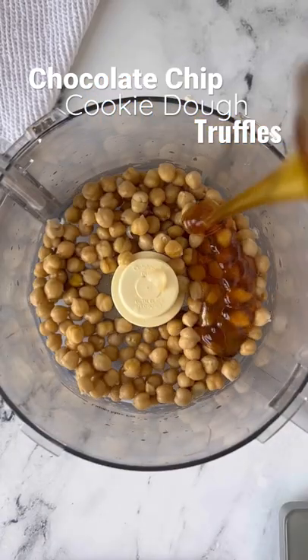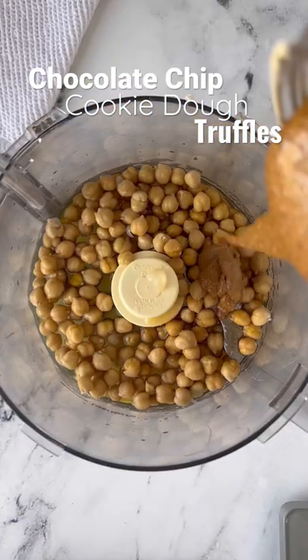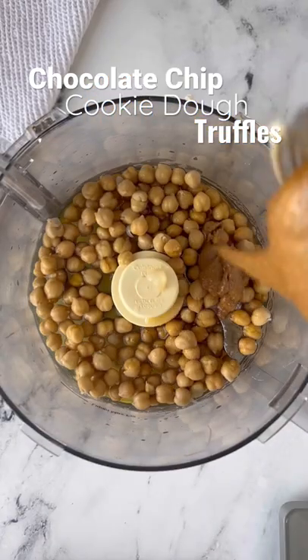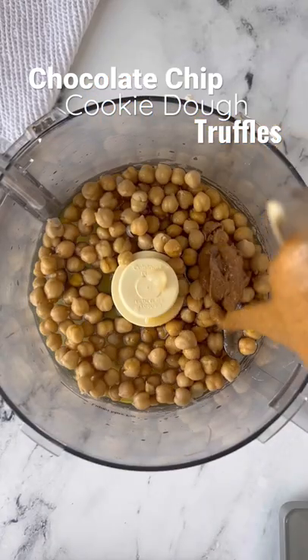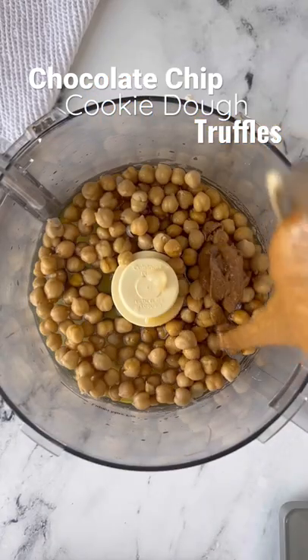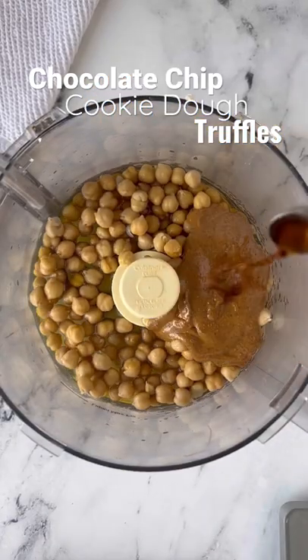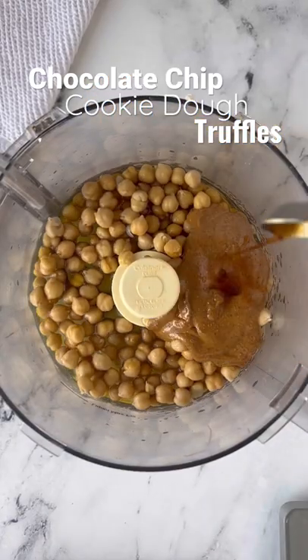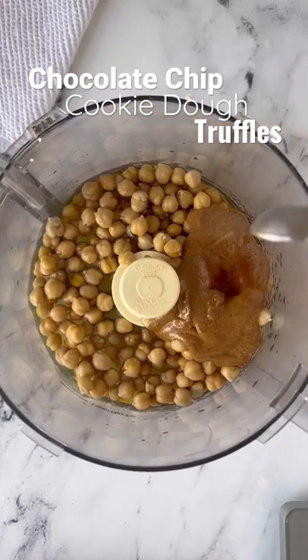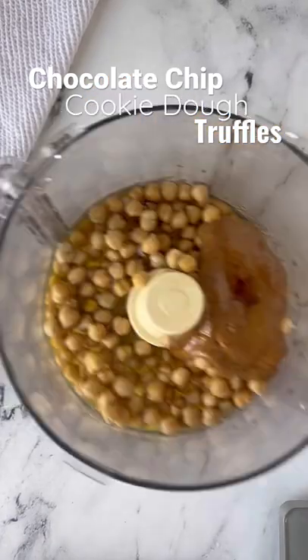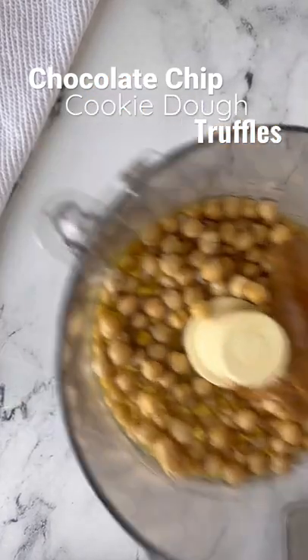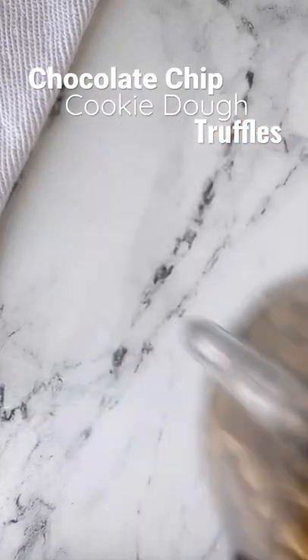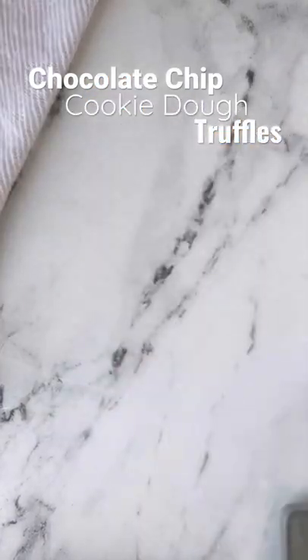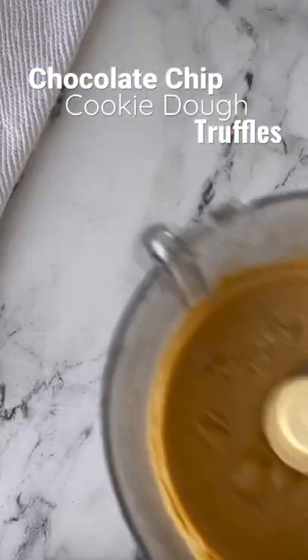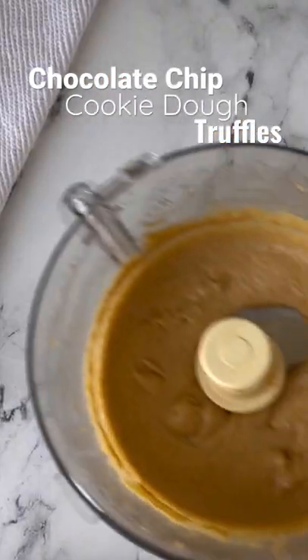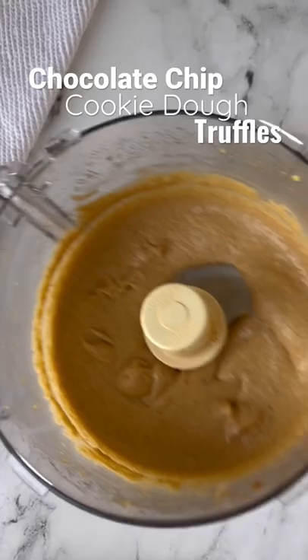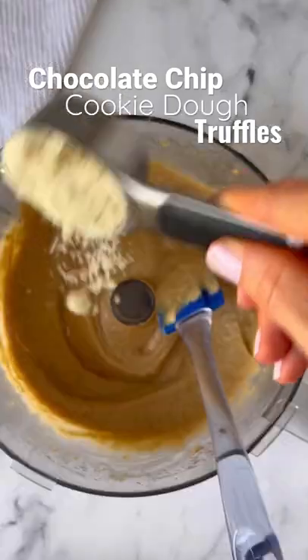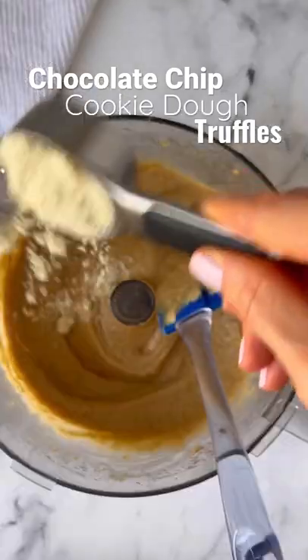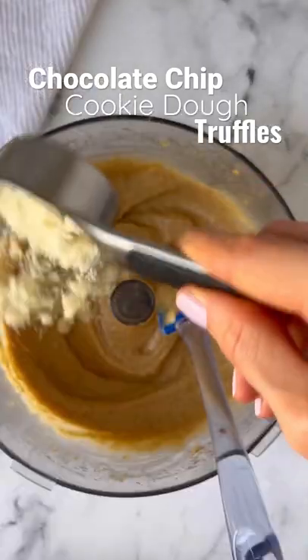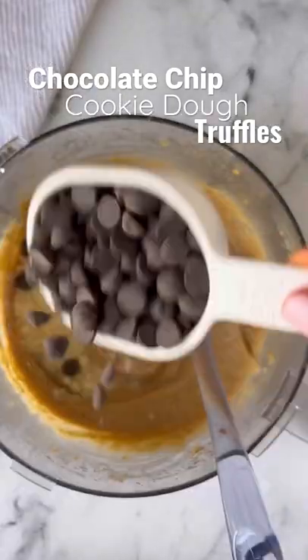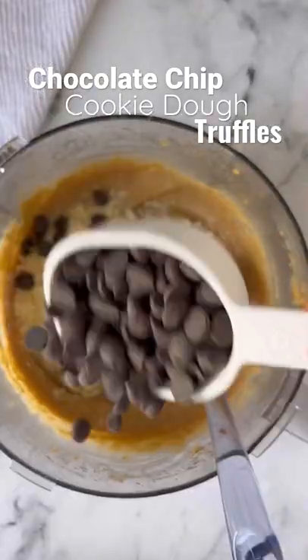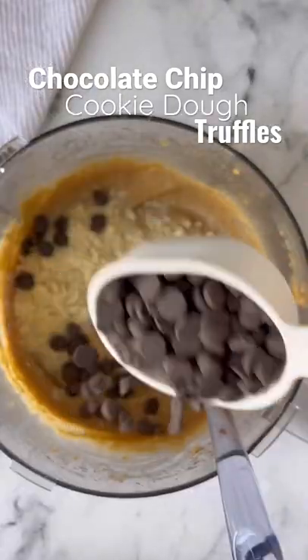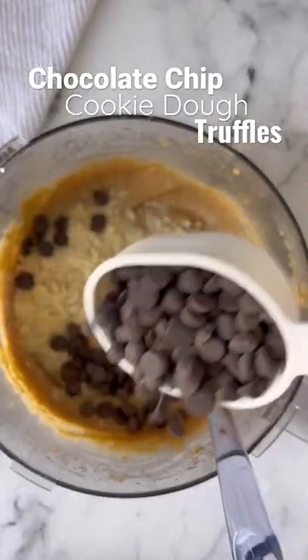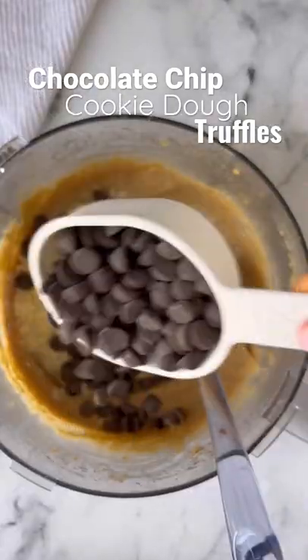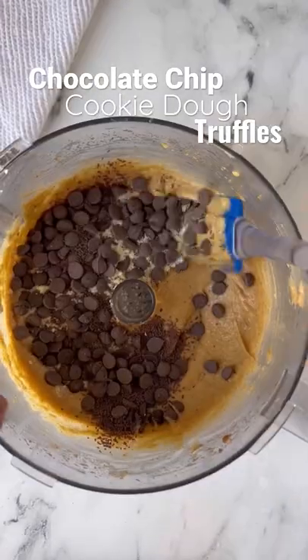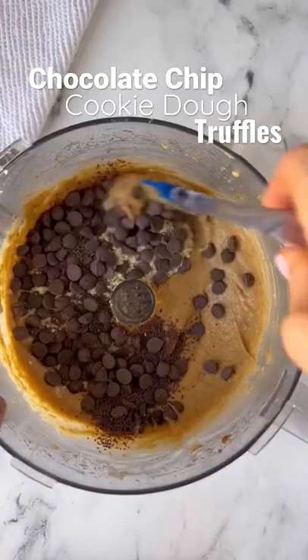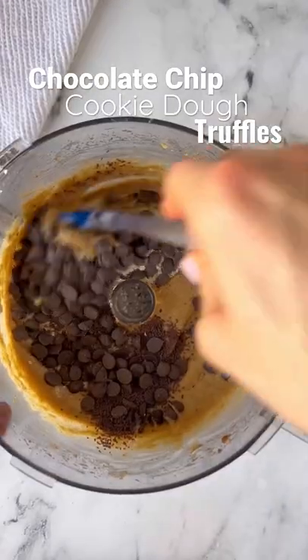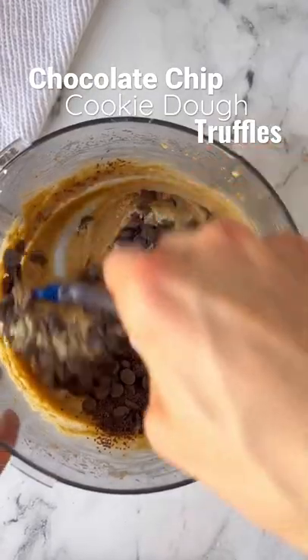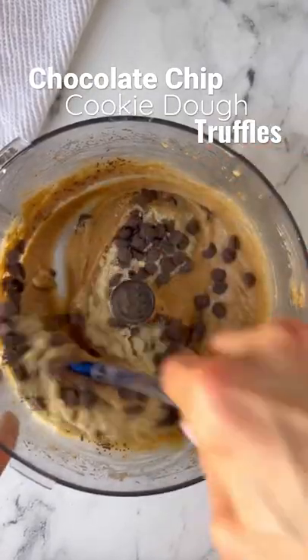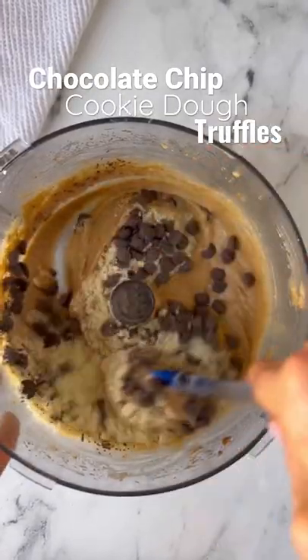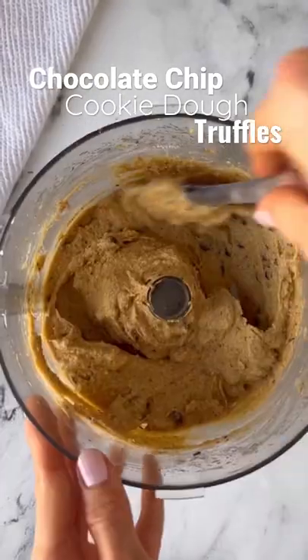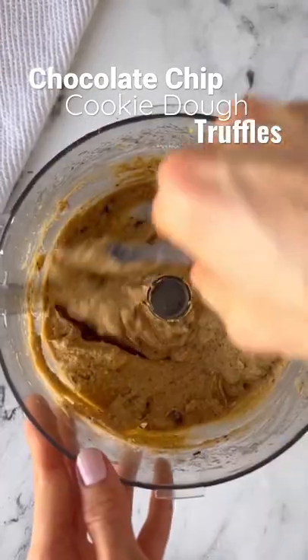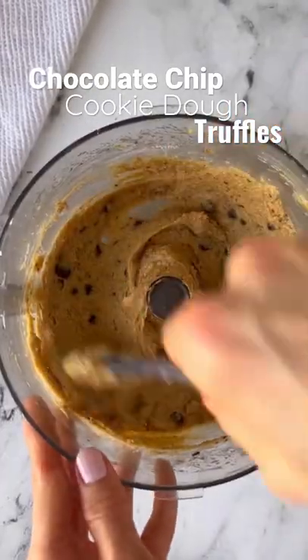Add the chickpeas, nut butter, sweetener, salt, and vanilla to a food processor and give that a whirl.